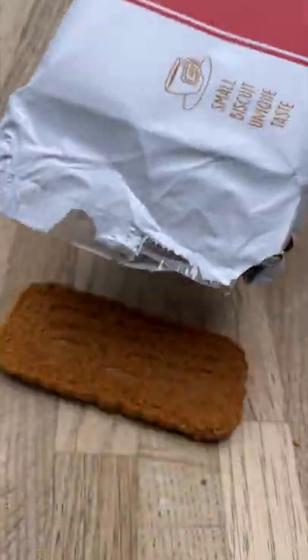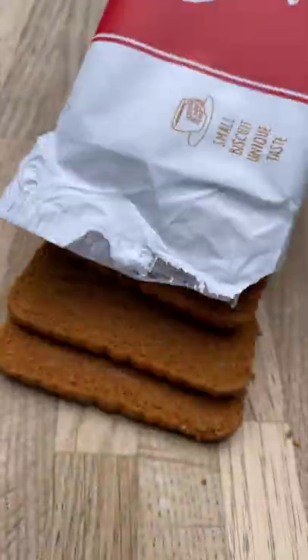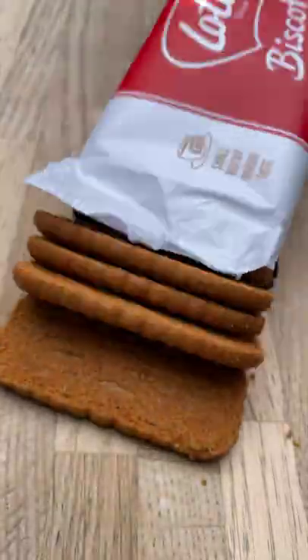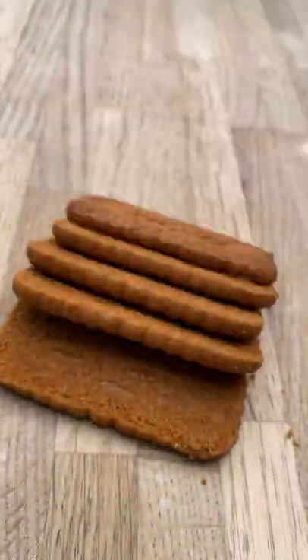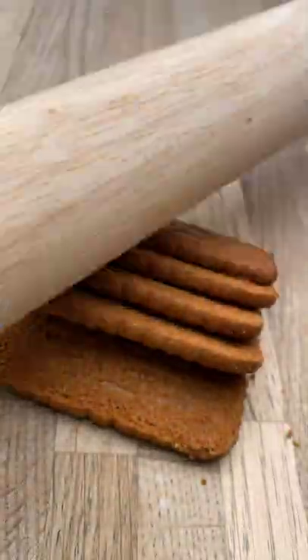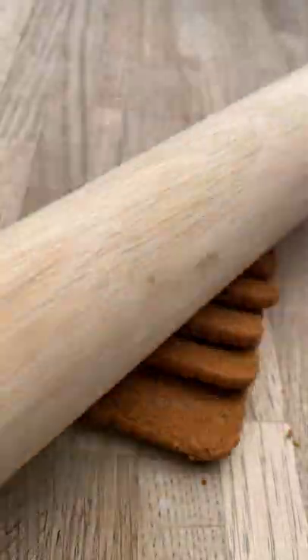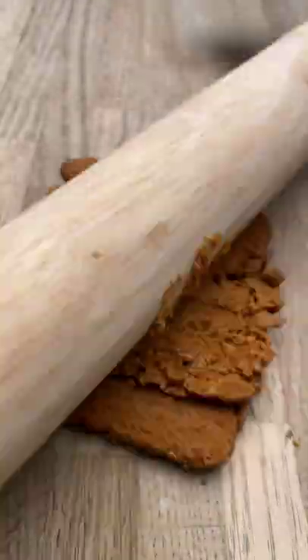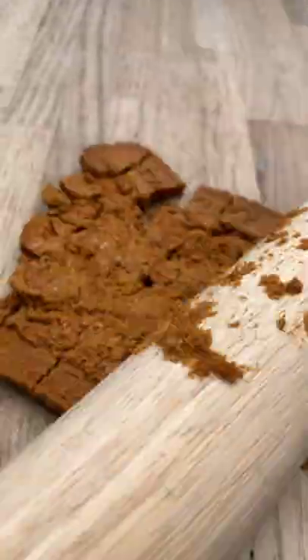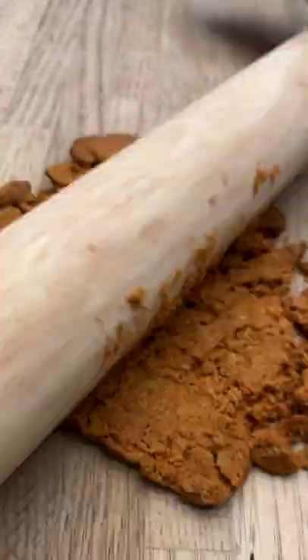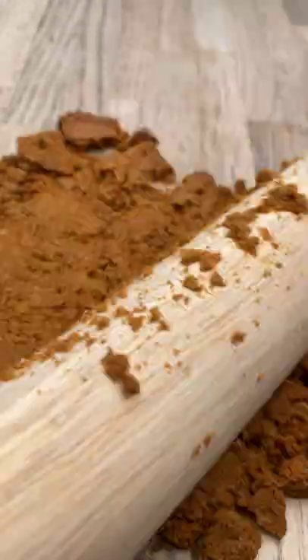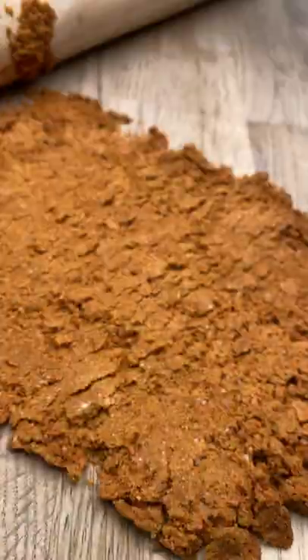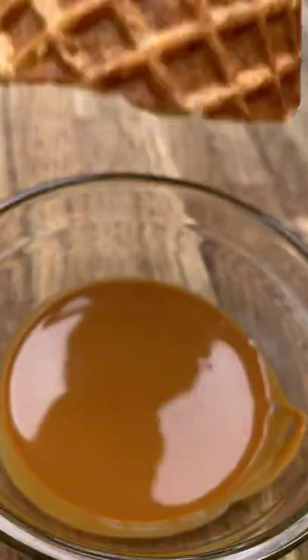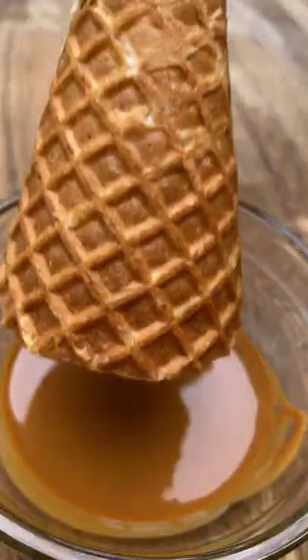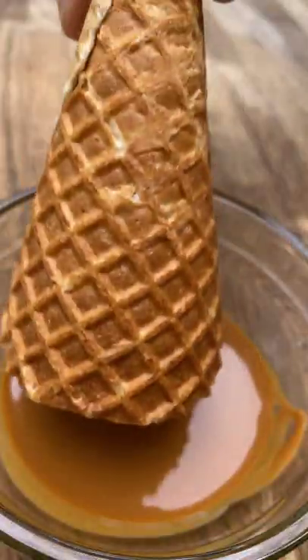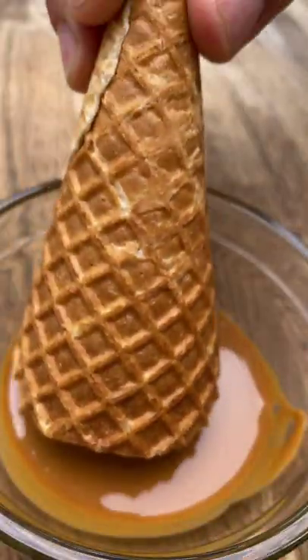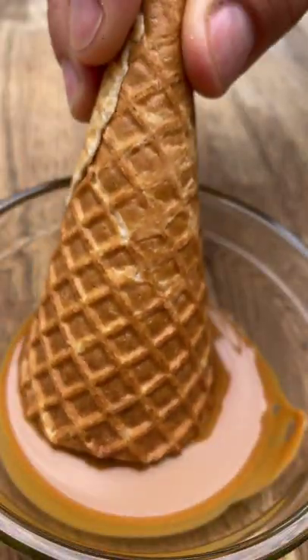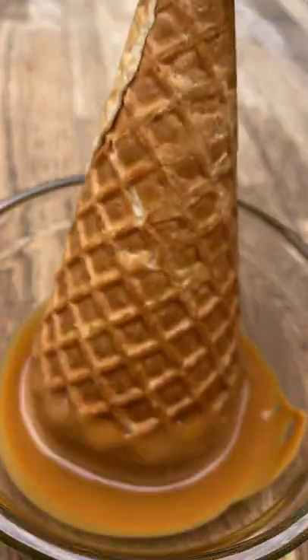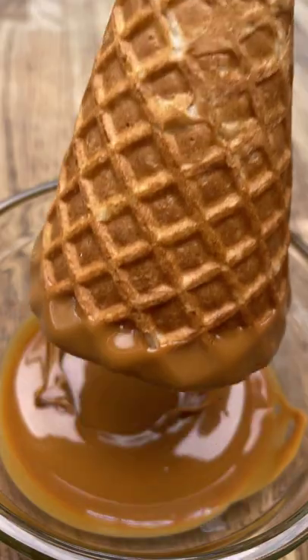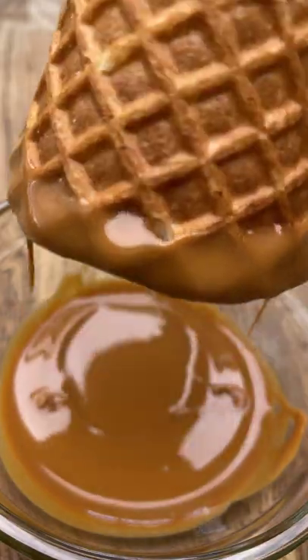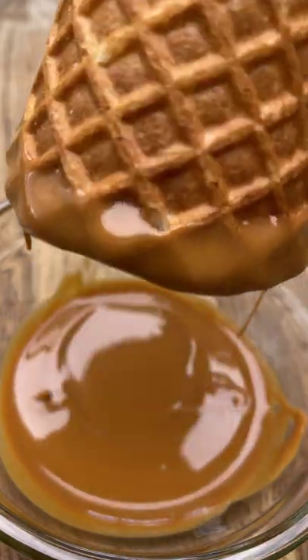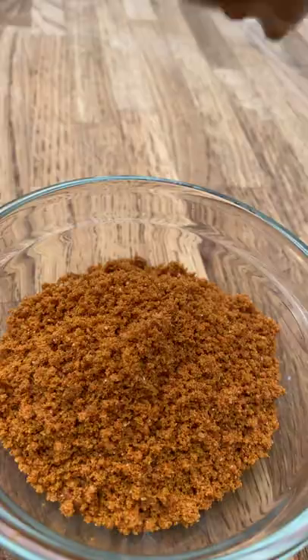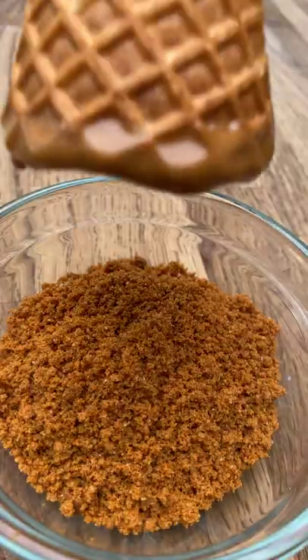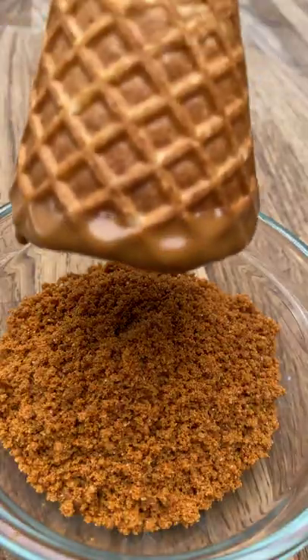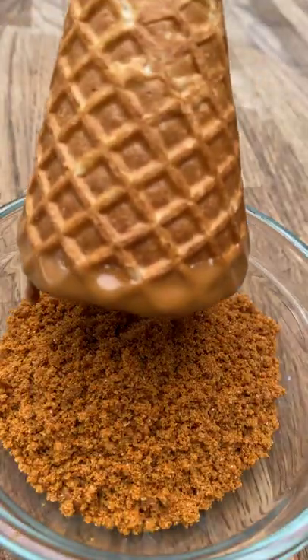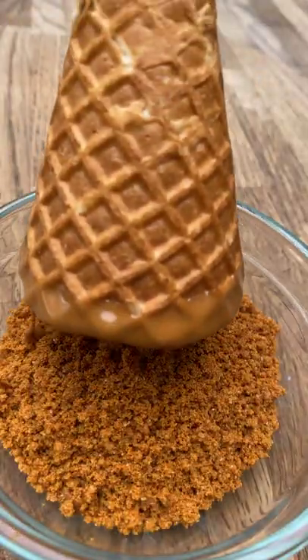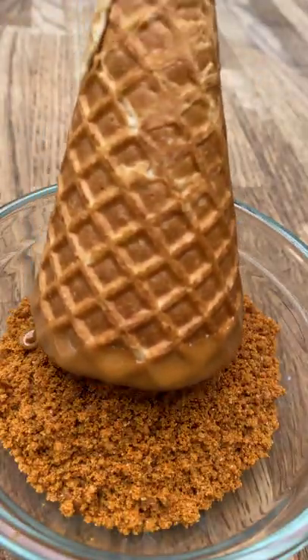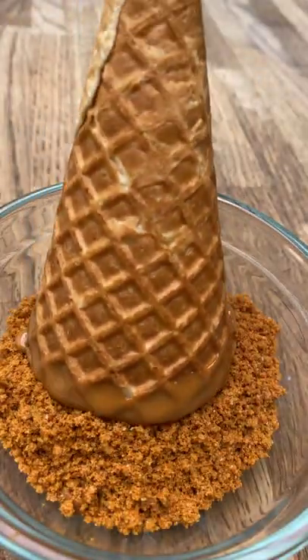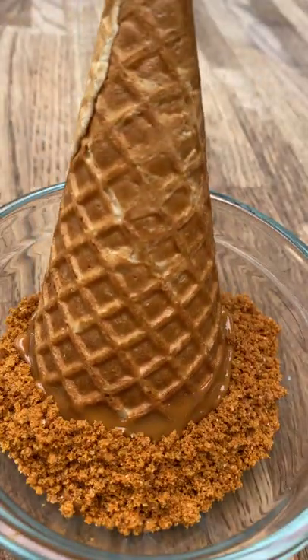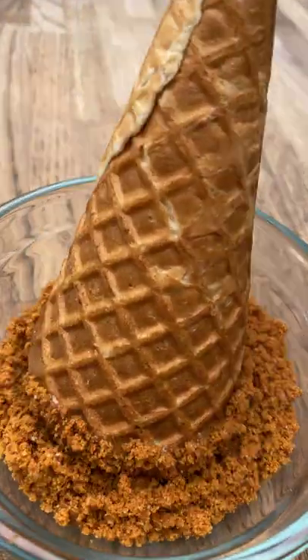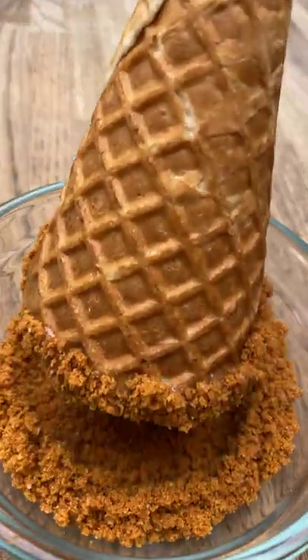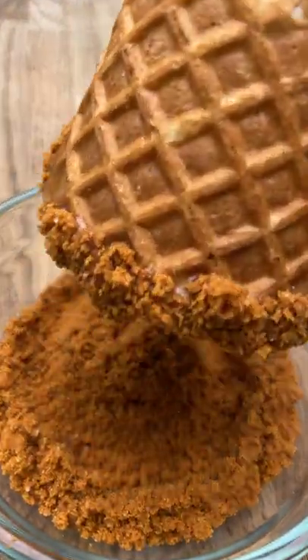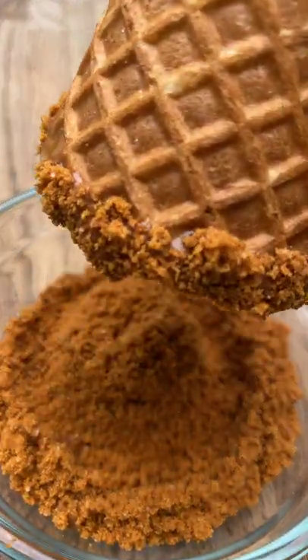Crush some Biscoff biscuits, take your ice cream cone, dunk it in melted Biscoff spread and into the crushed biscuits.